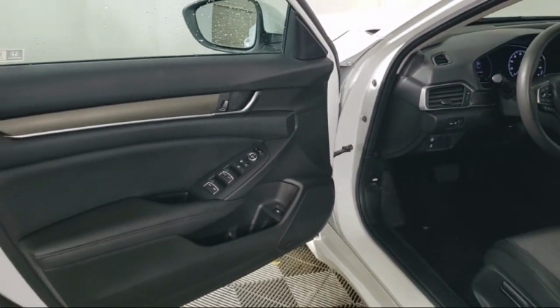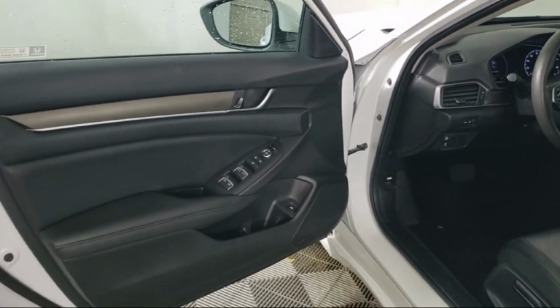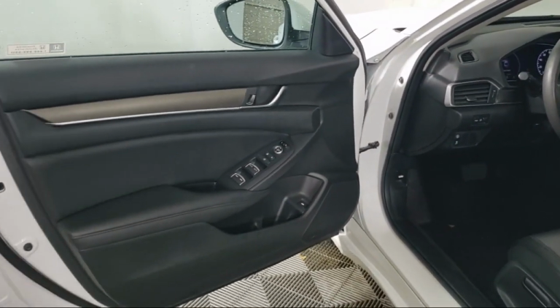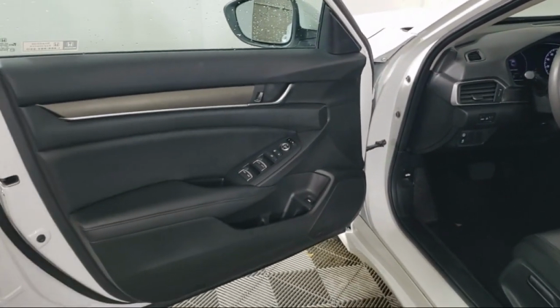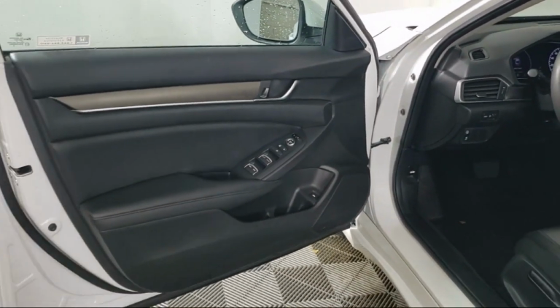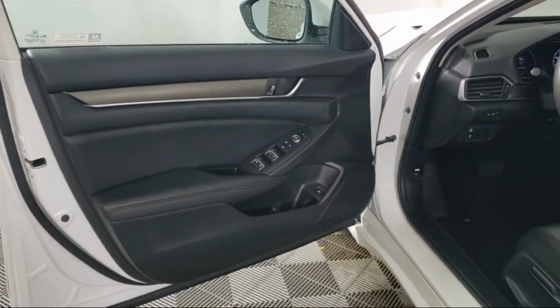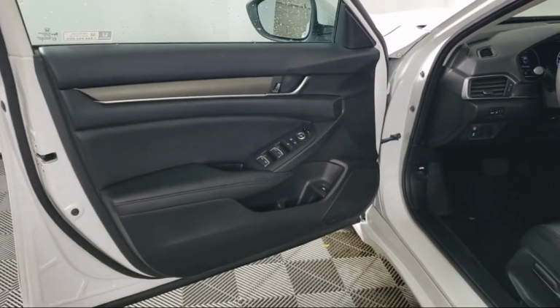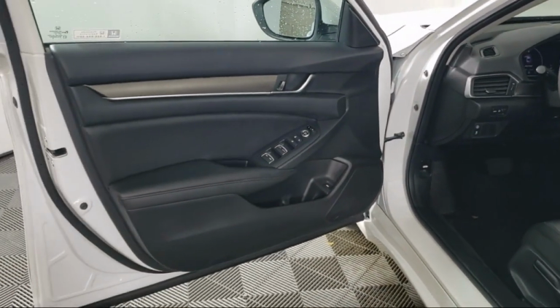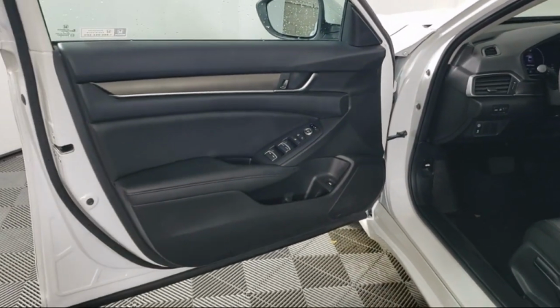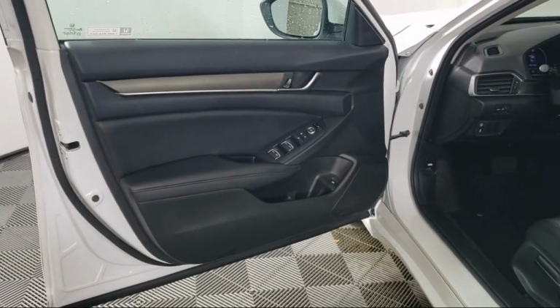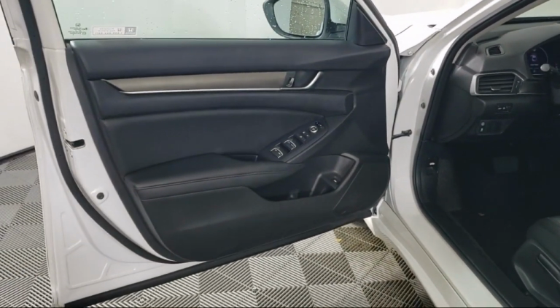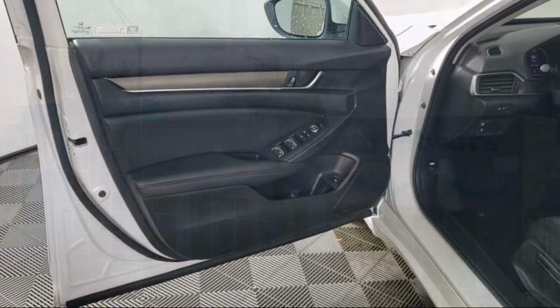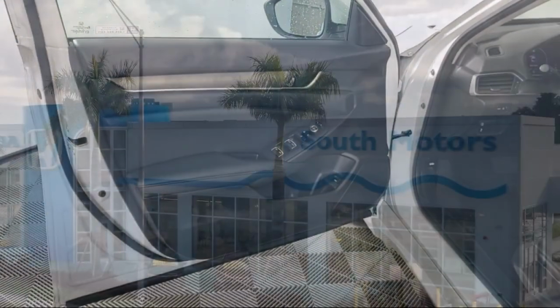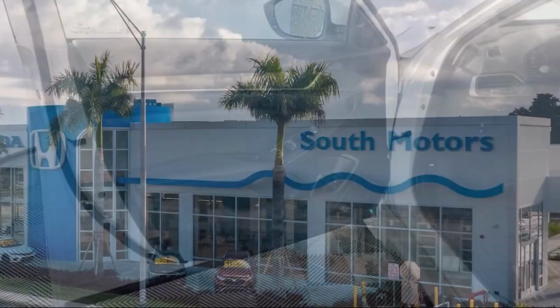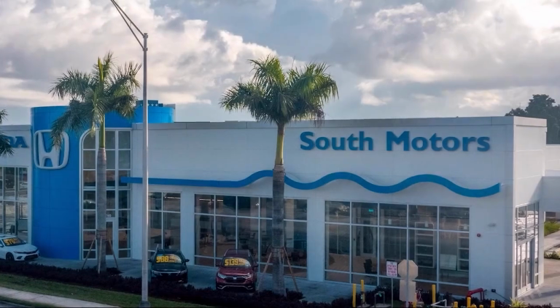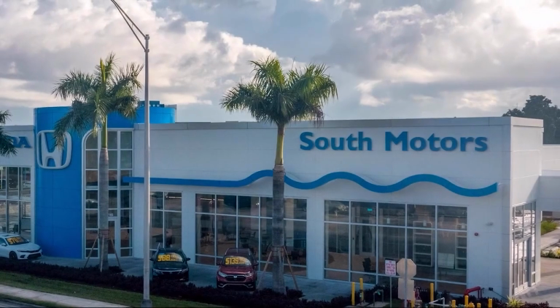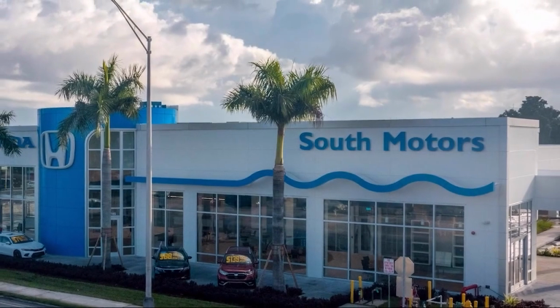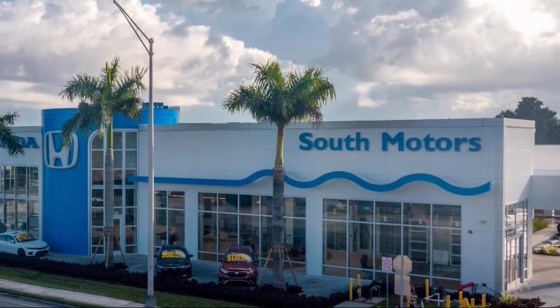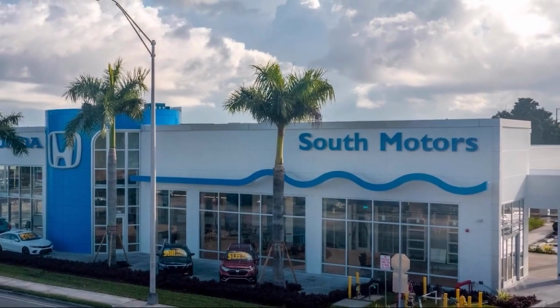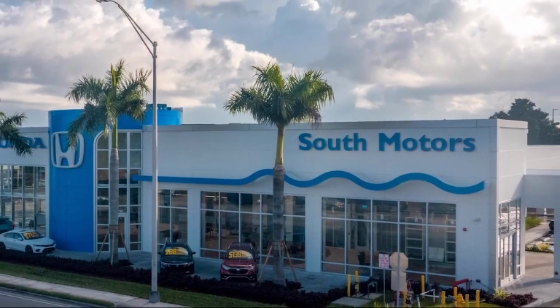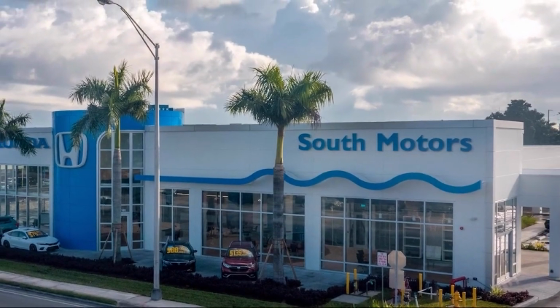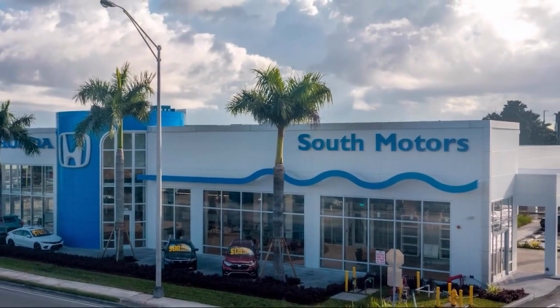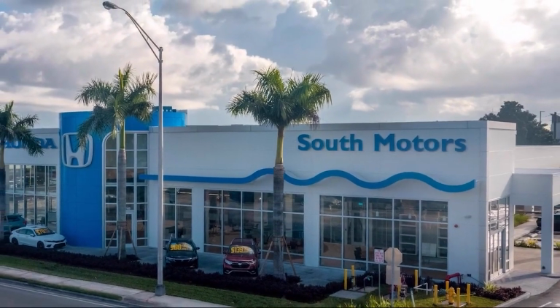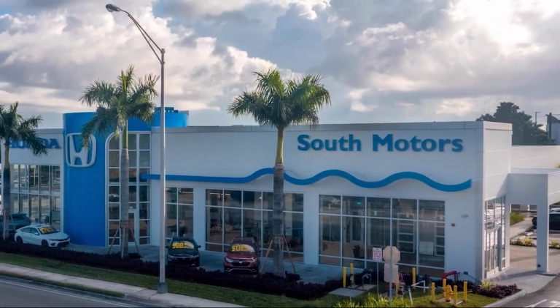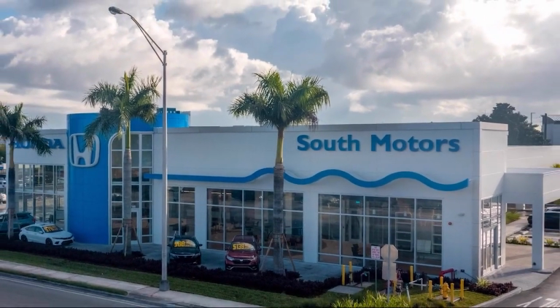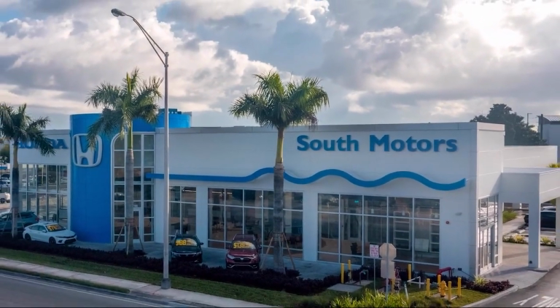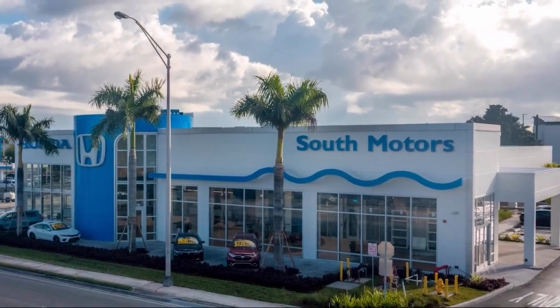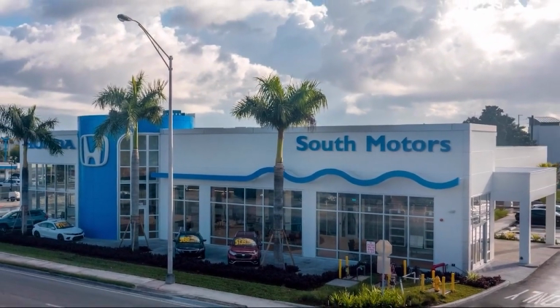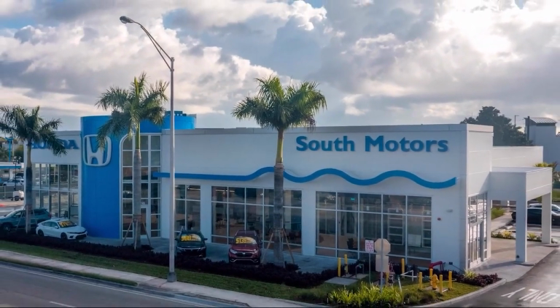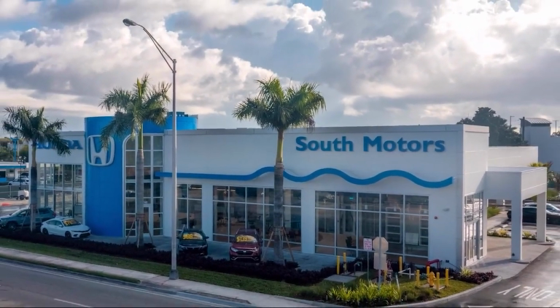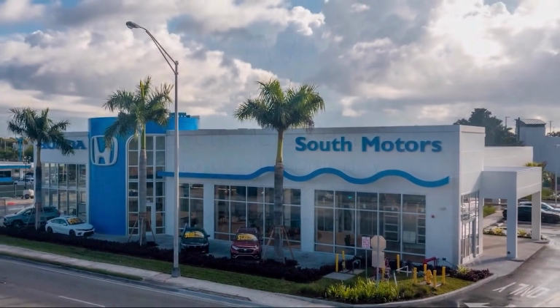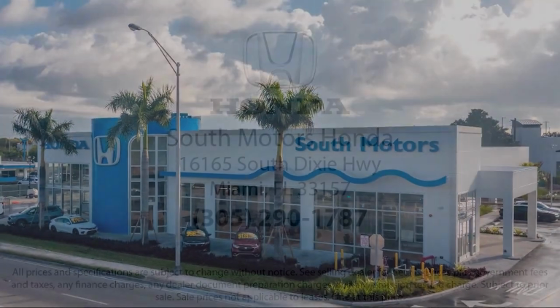We're located at 16165 South Dixie Highway in Miami.